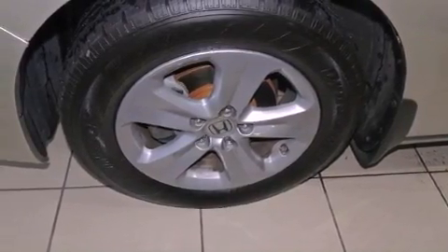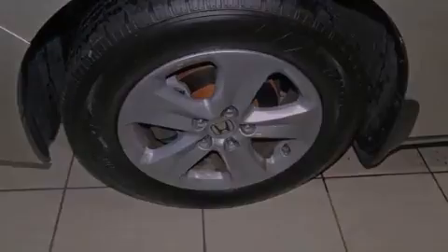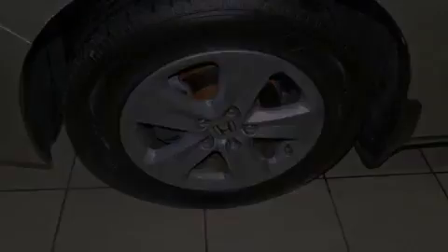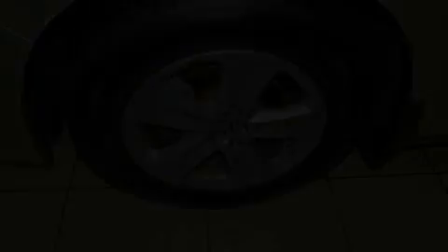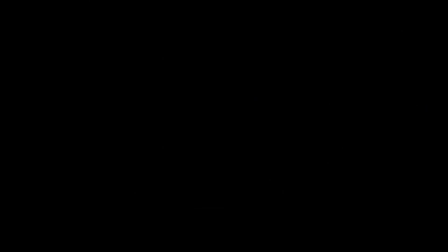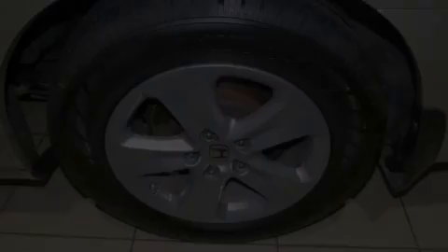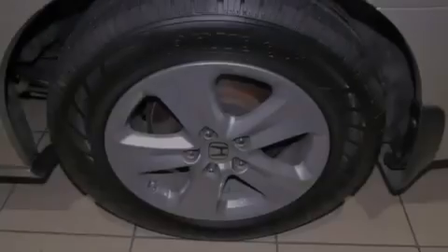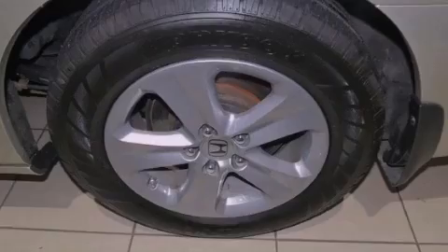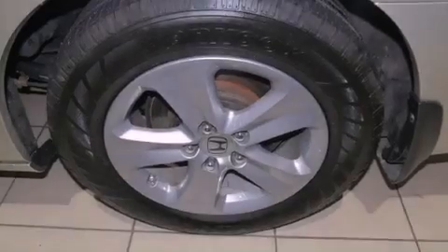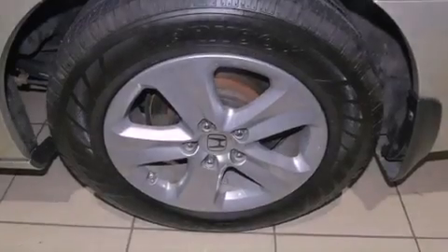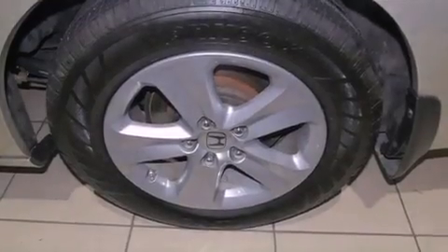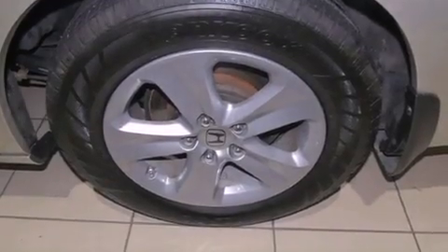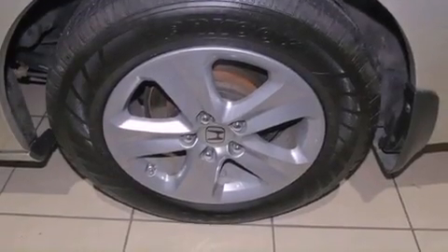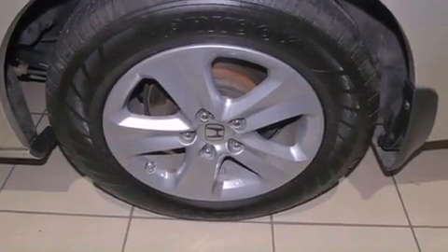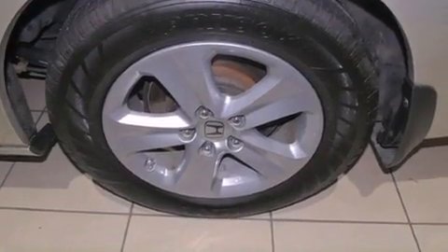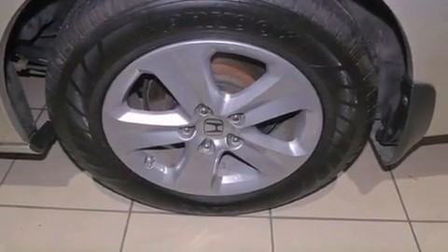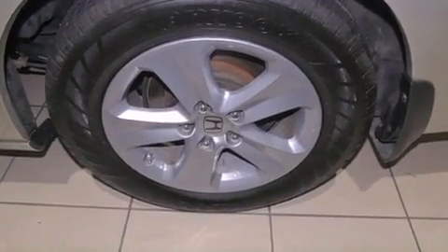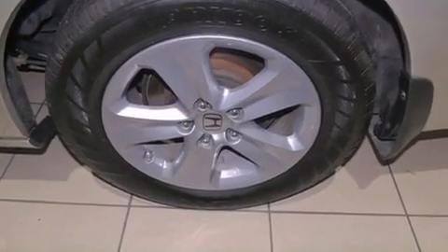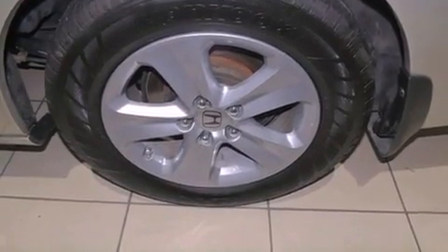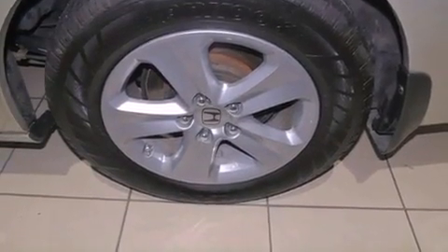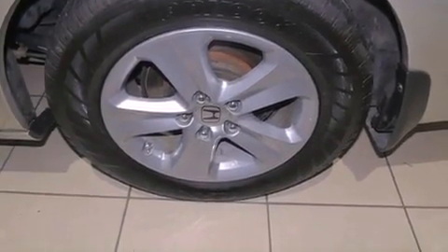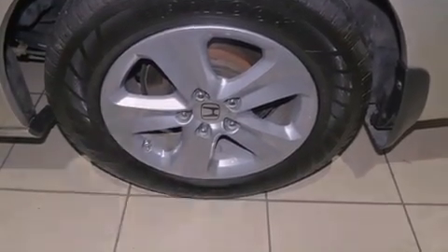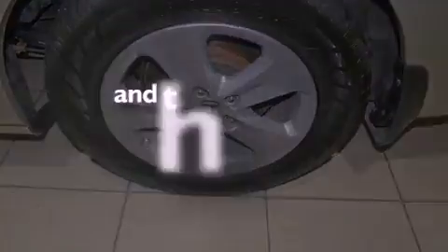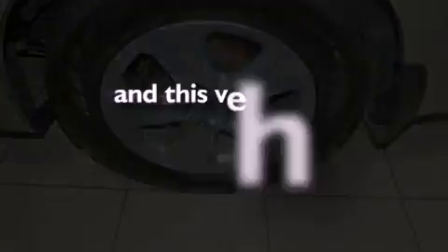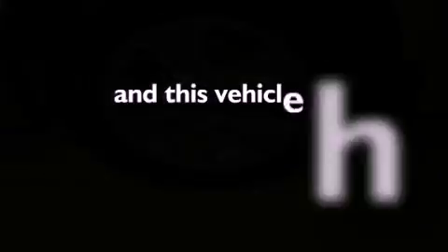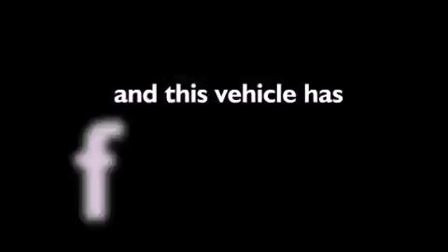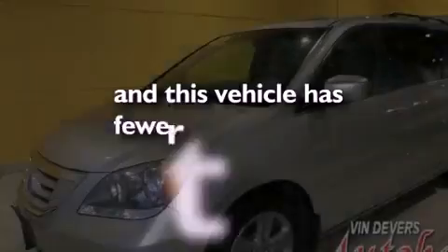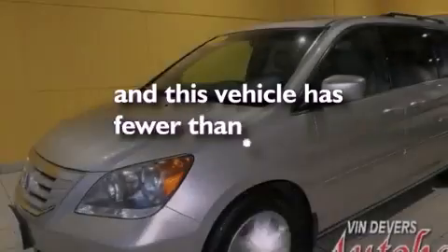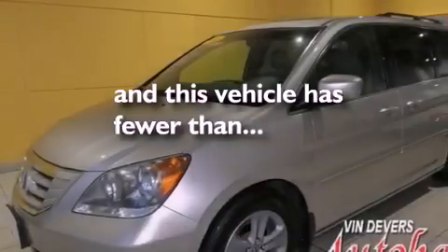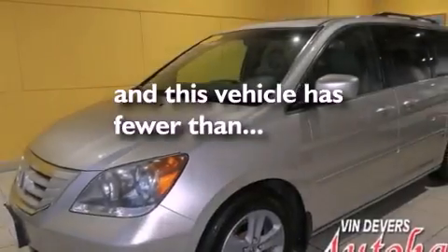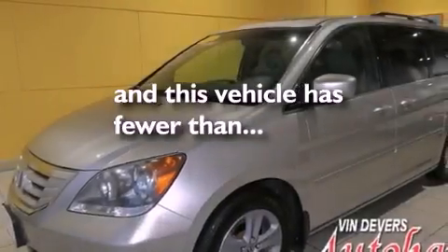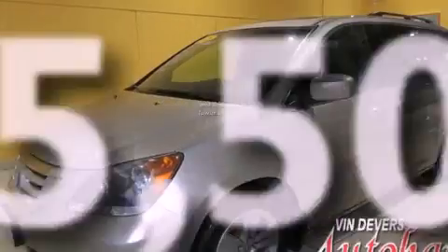Also included are a security system, a stability control system, and cruise control. This vehicle has fewer than 36,000 miles on the odometer.